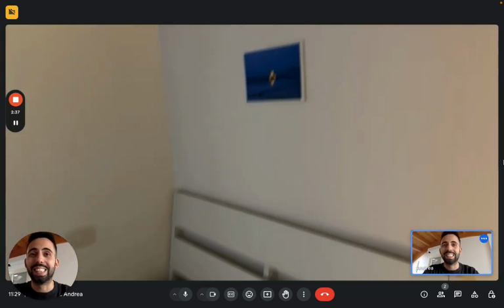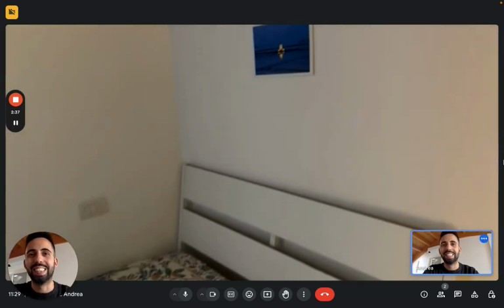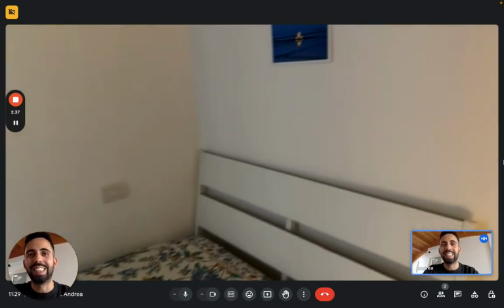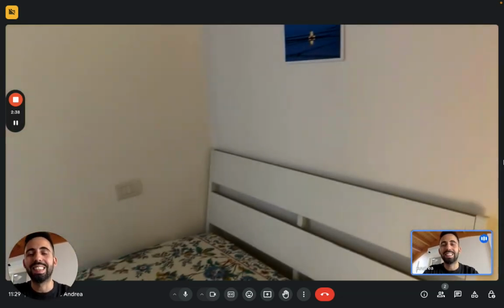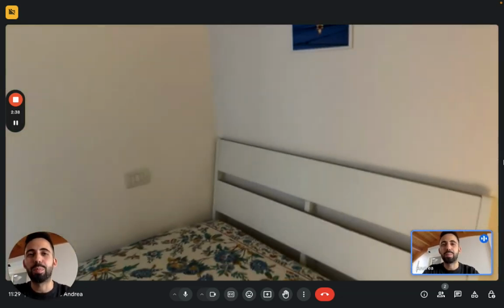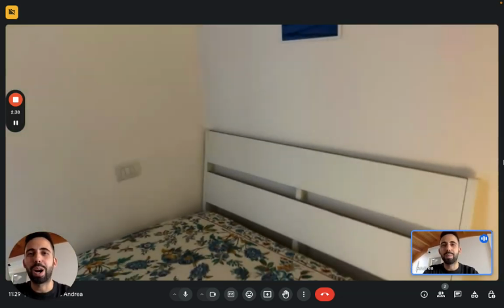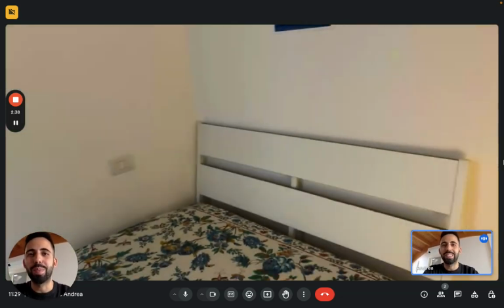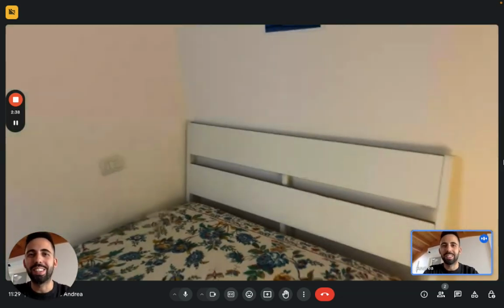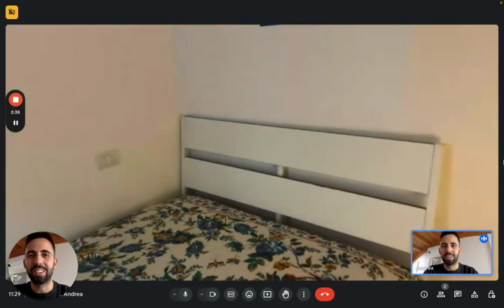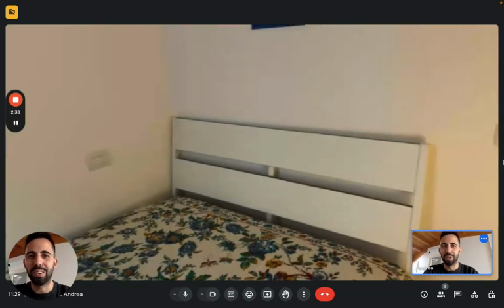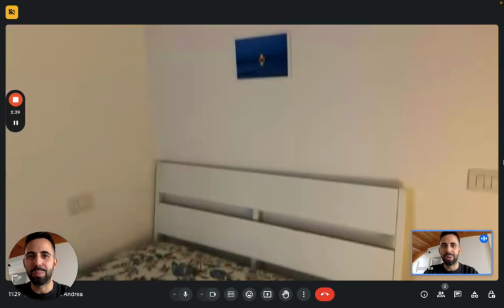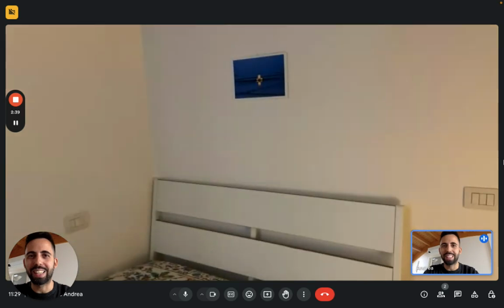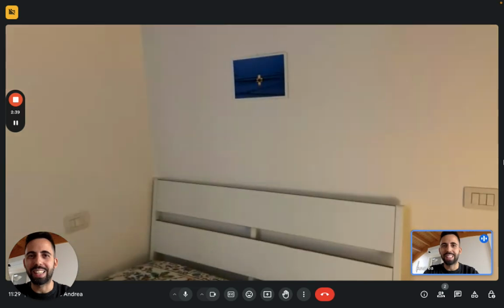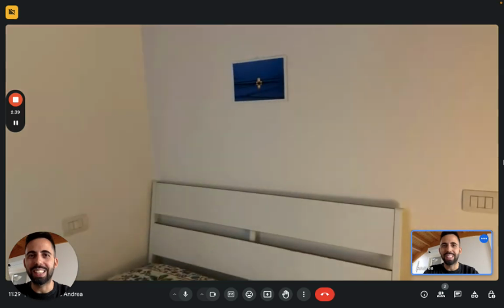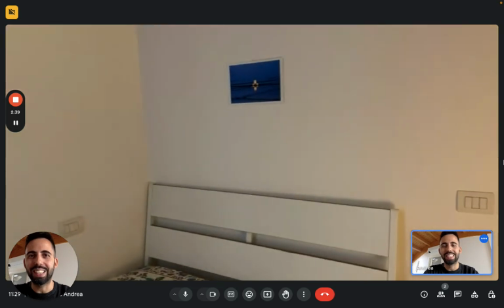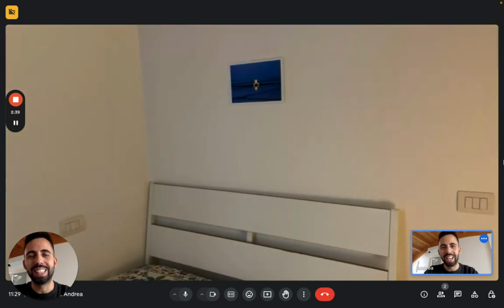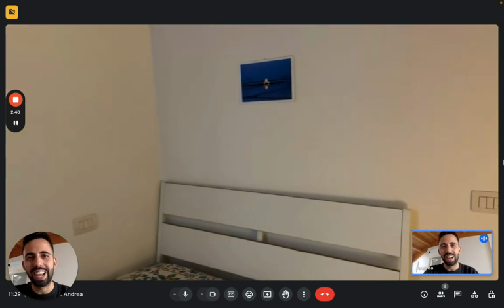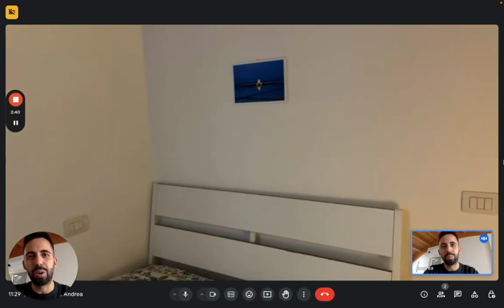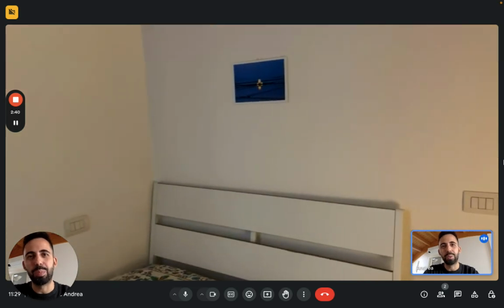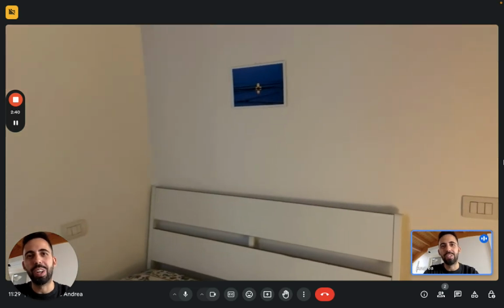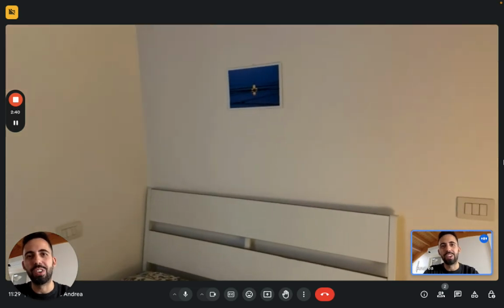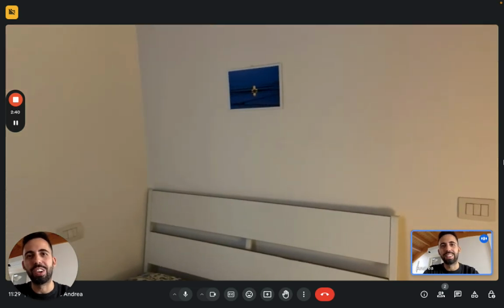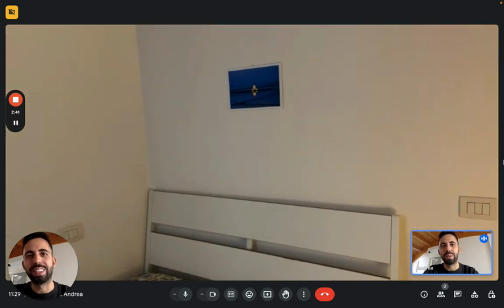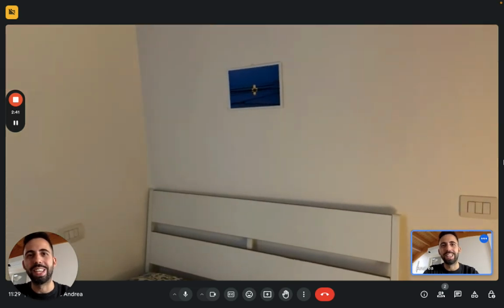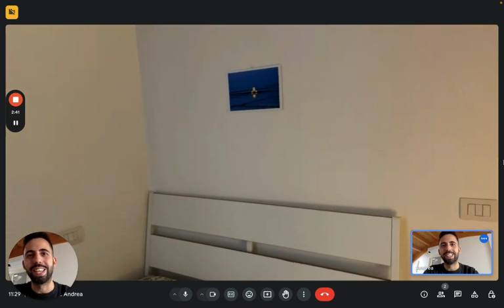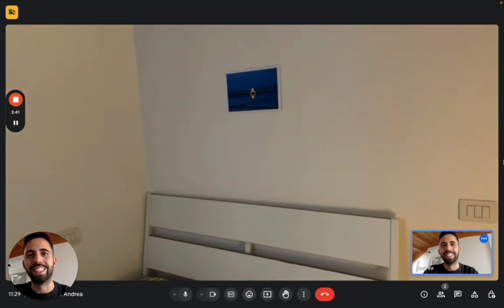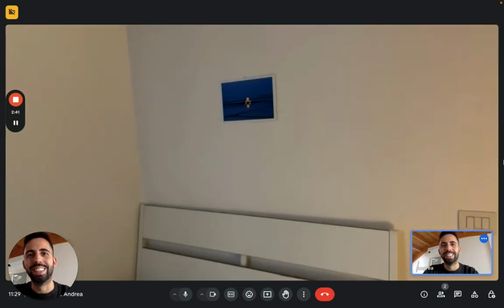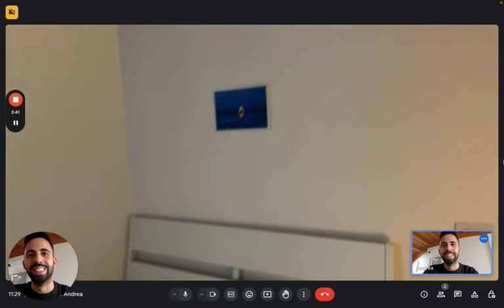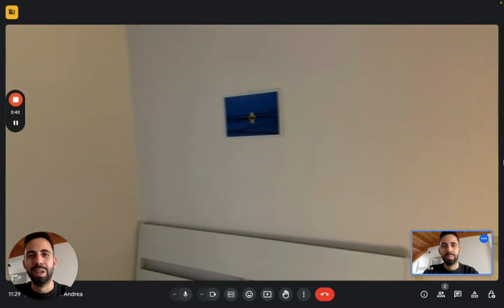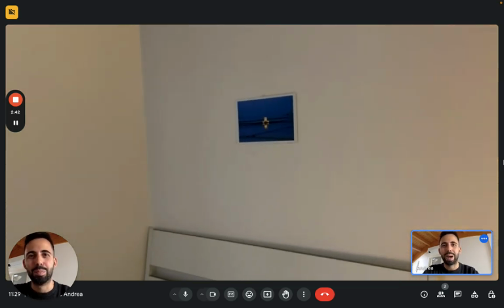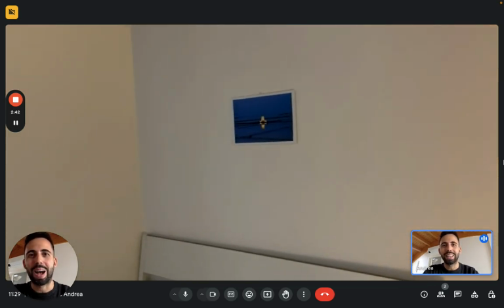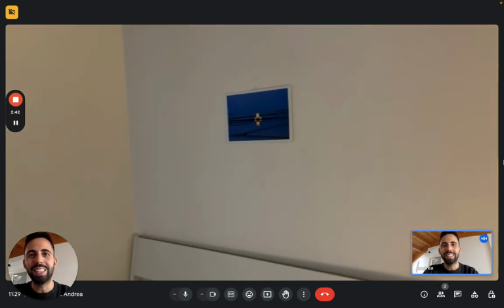This is the apartment, so hope you liked it. And I hope you will enjoy your time here. Bye!